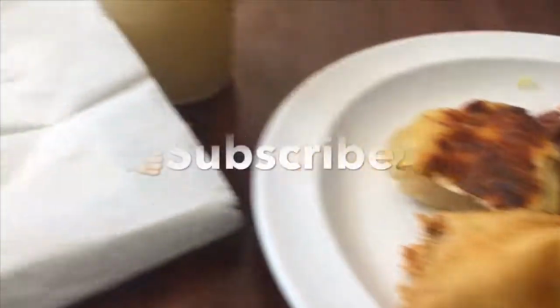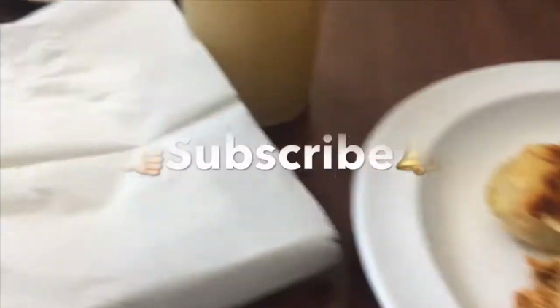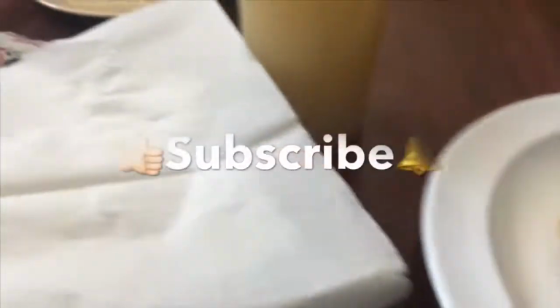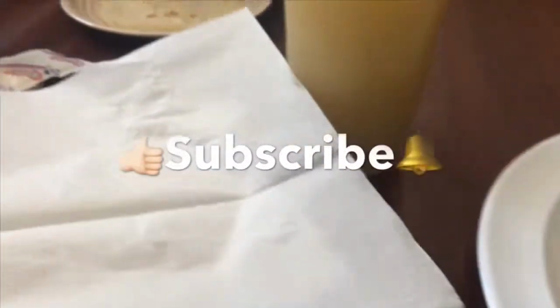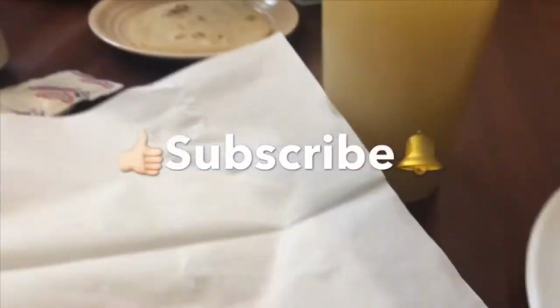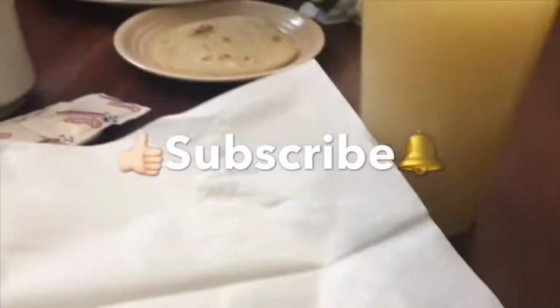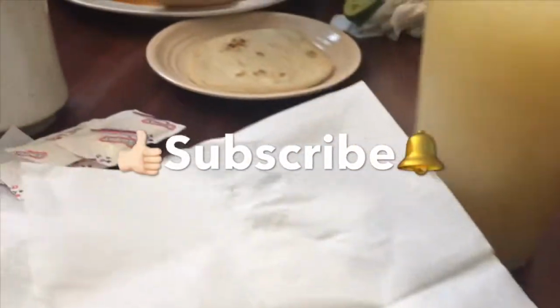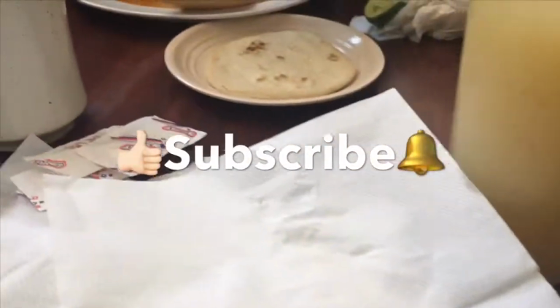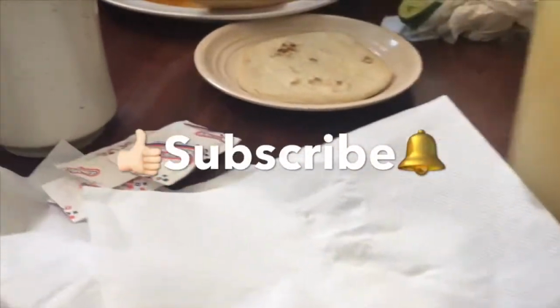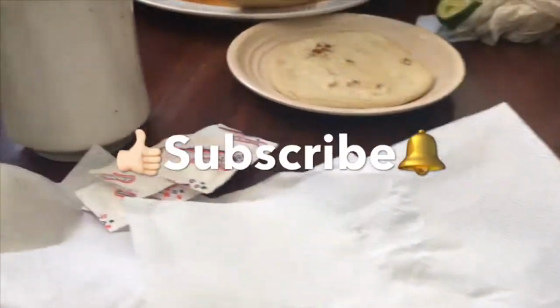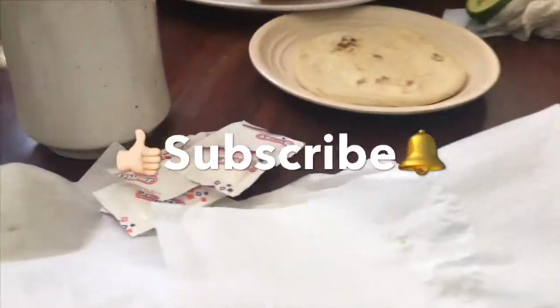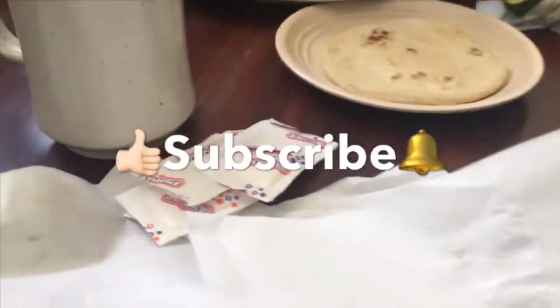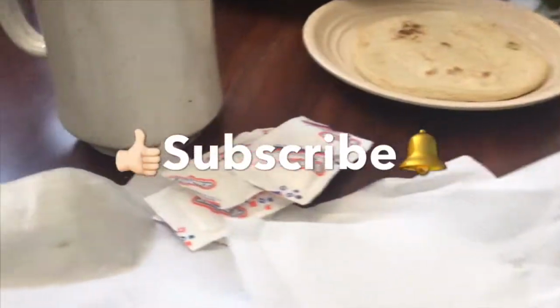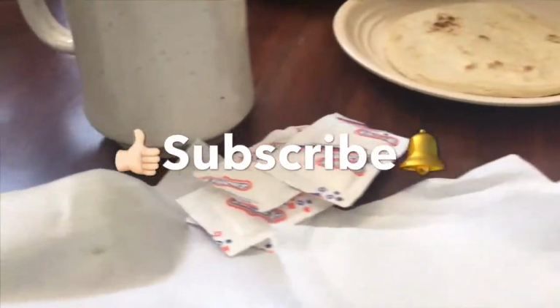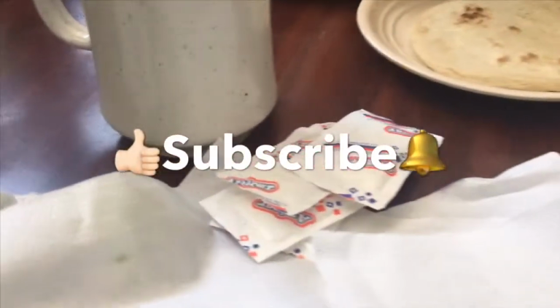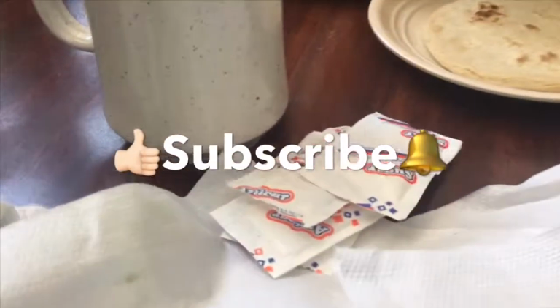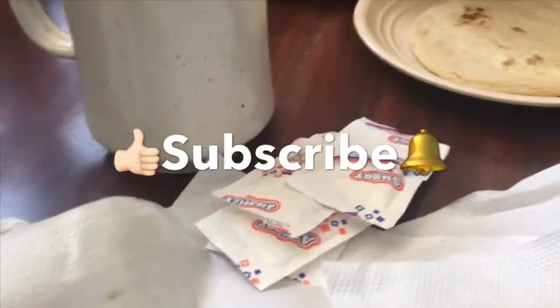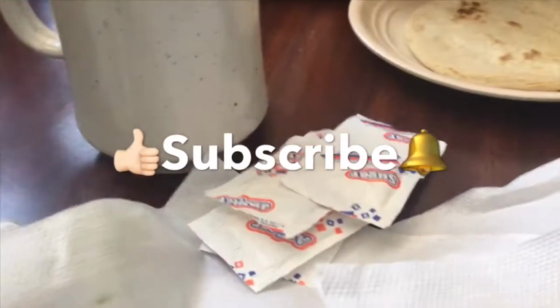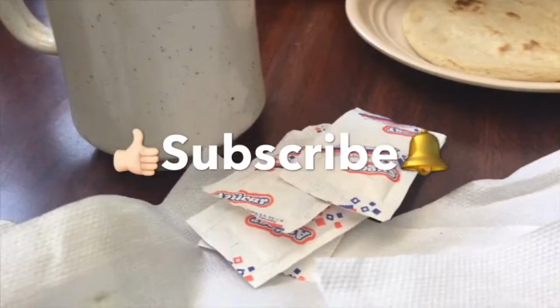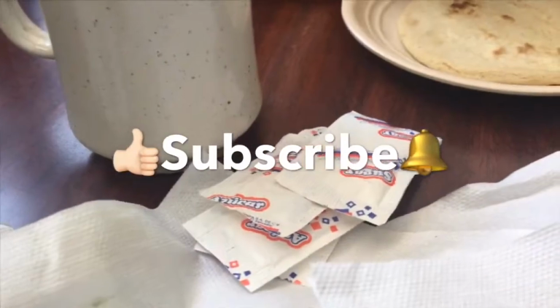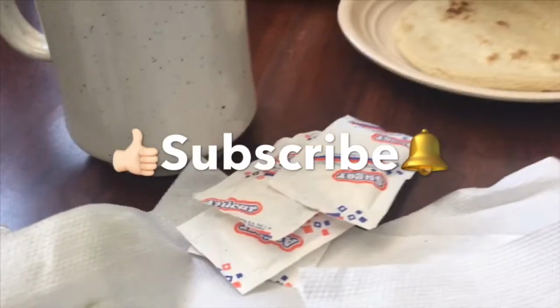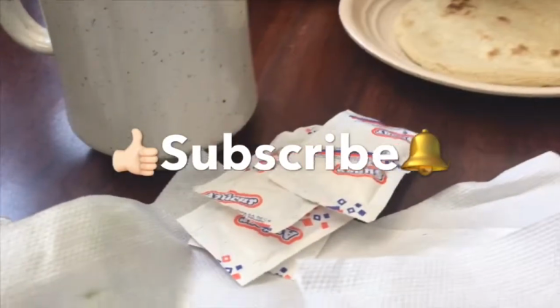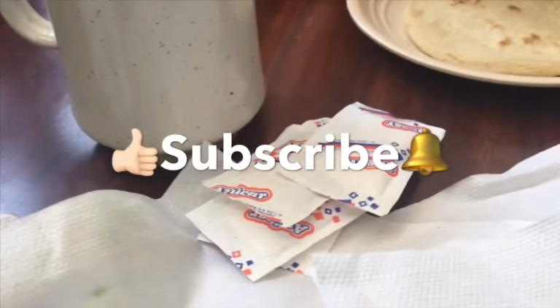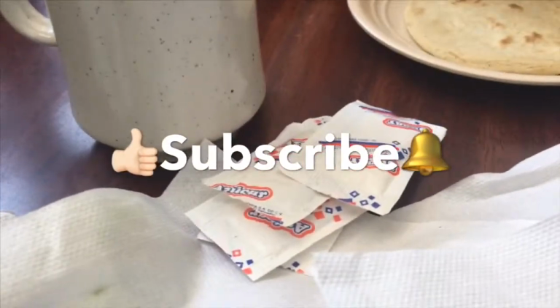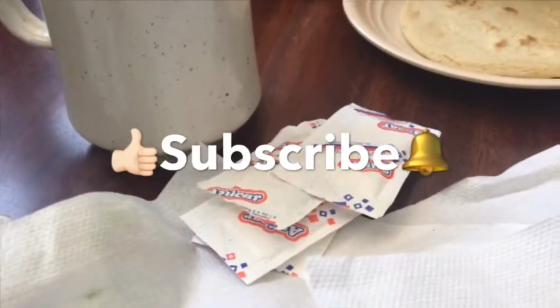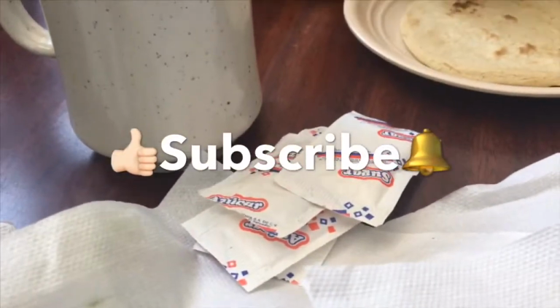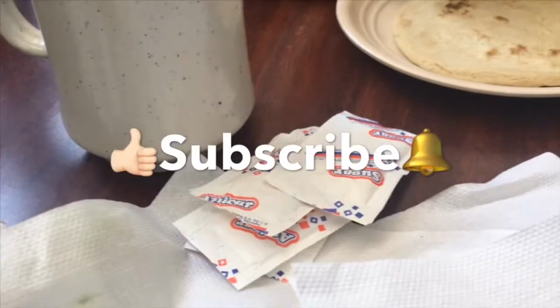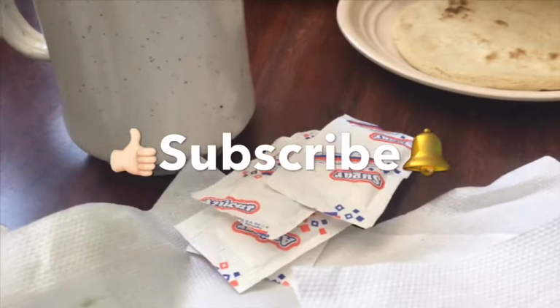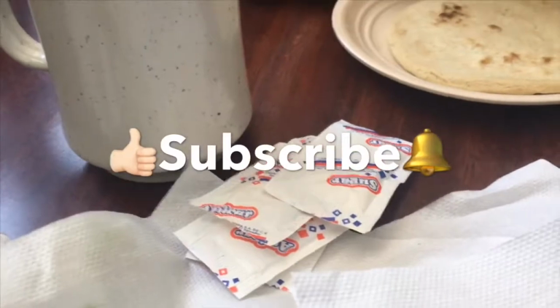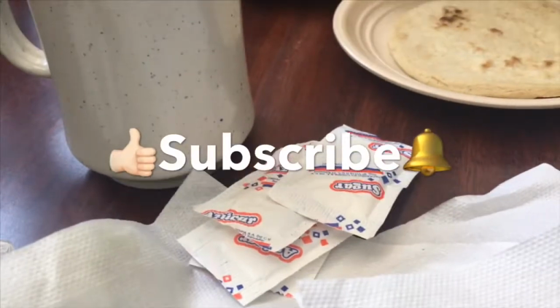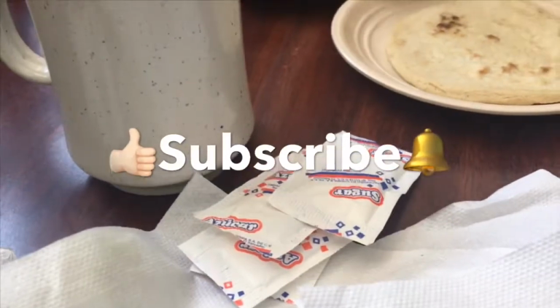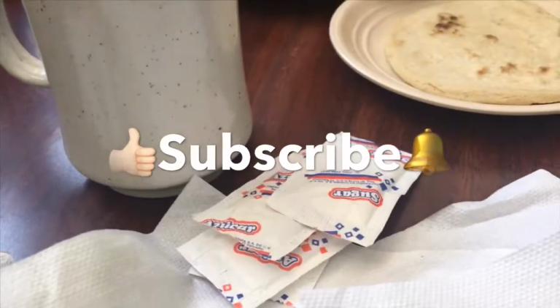Thank you for watching this video. Don't forget to share and subscribe to this channel. Until next time.